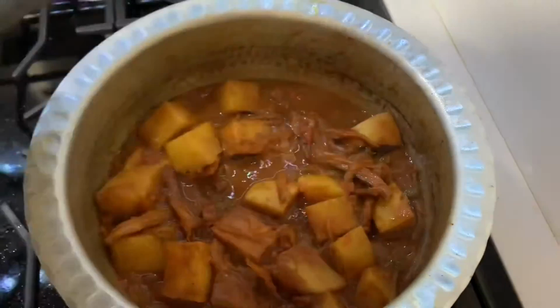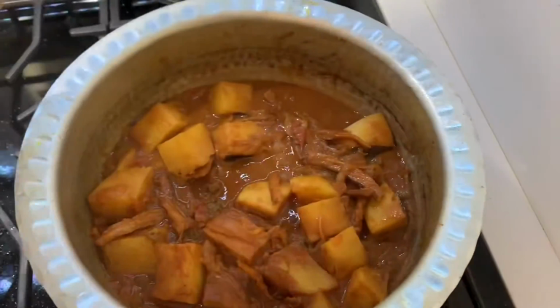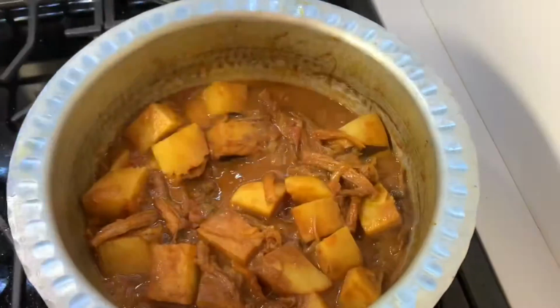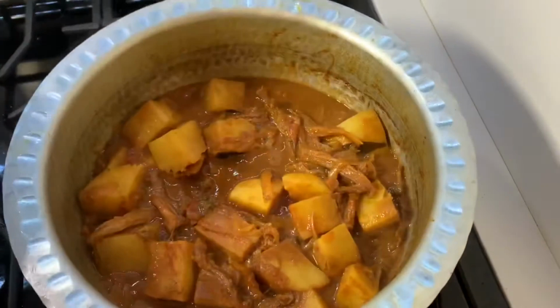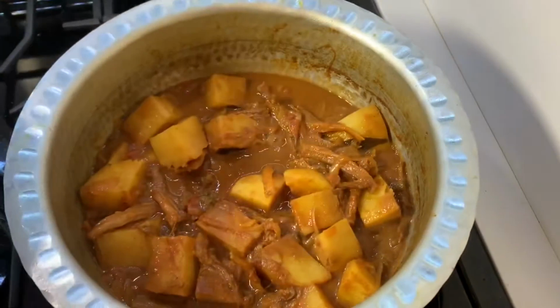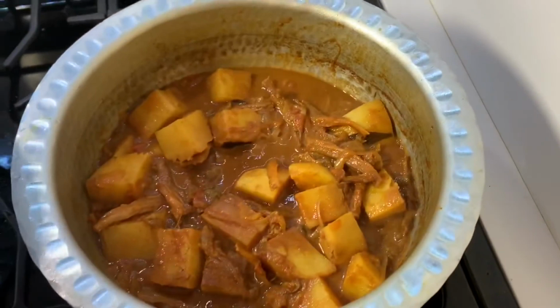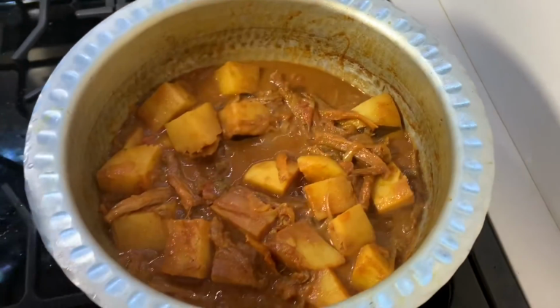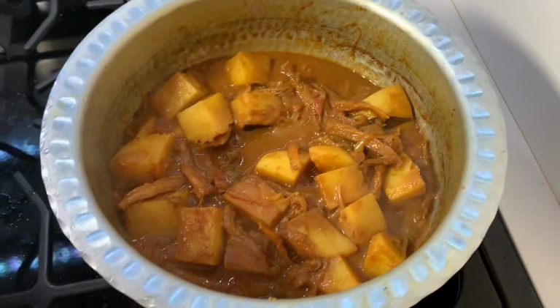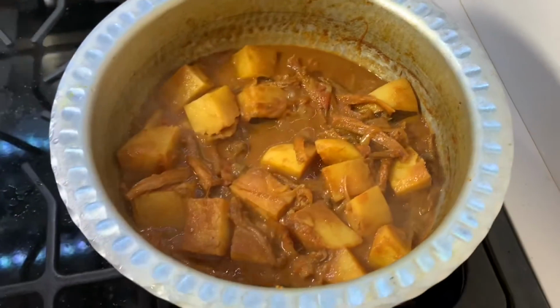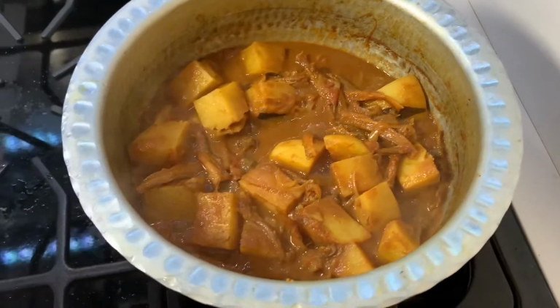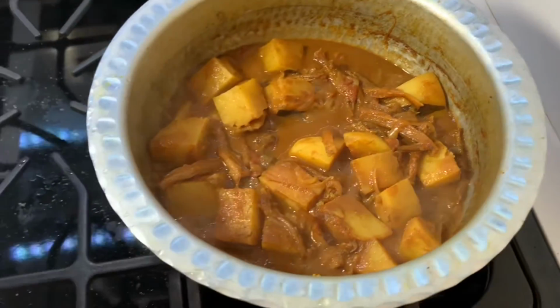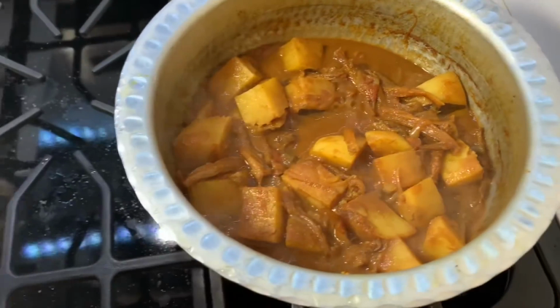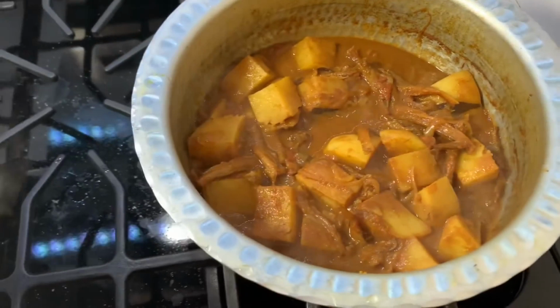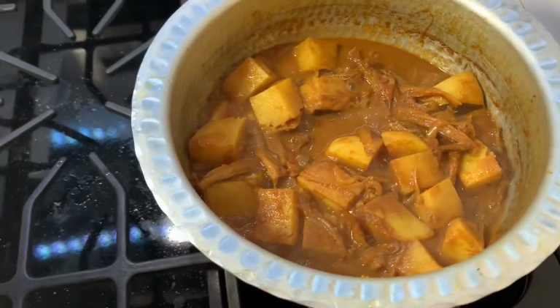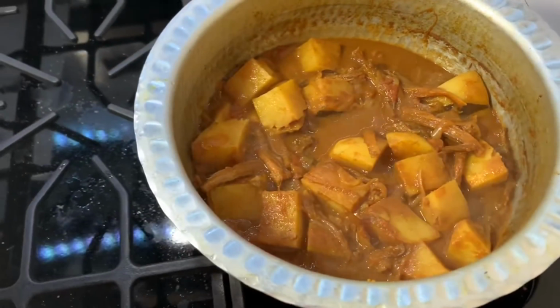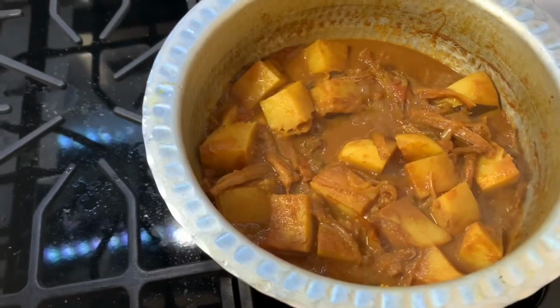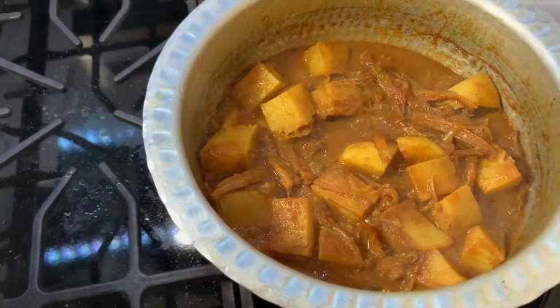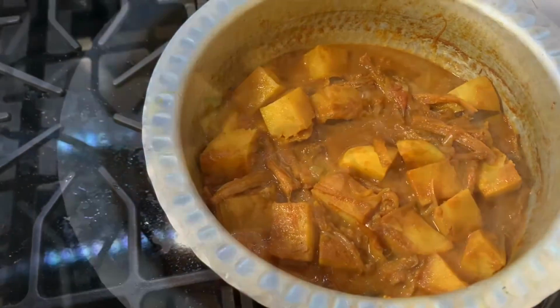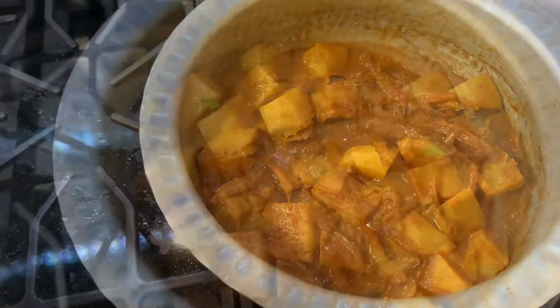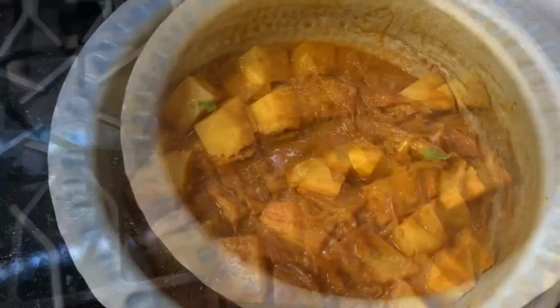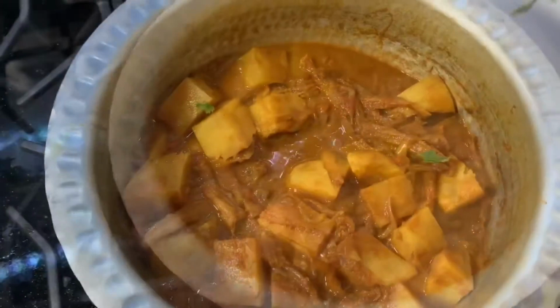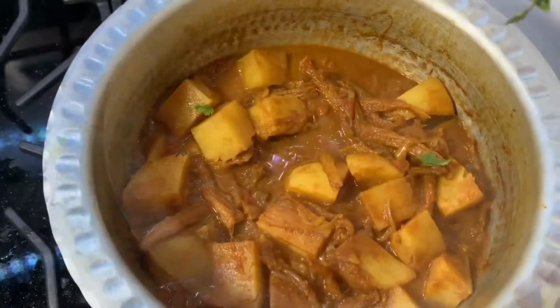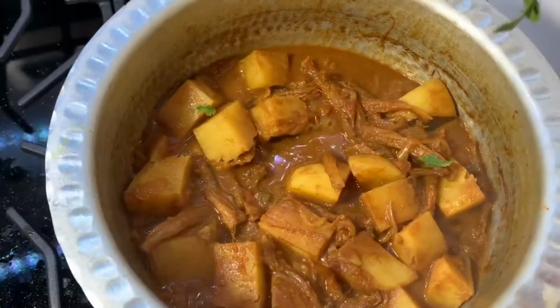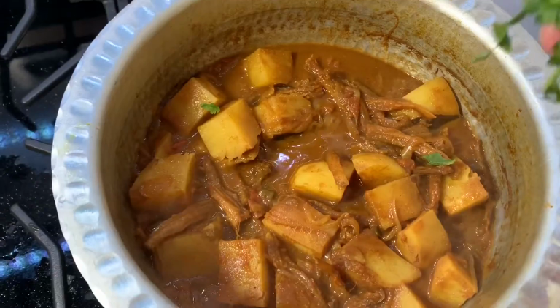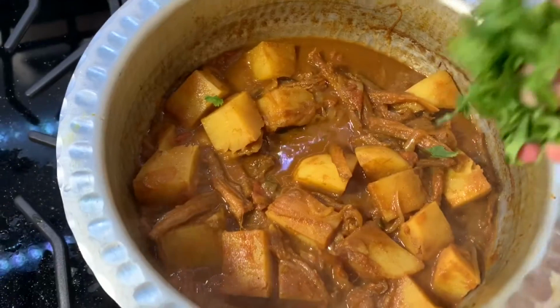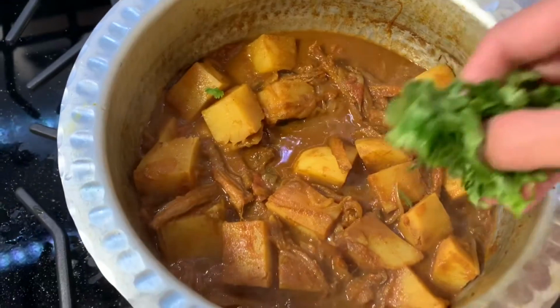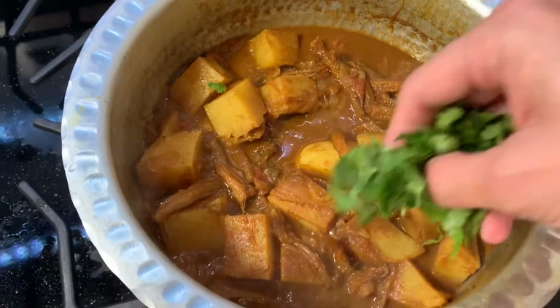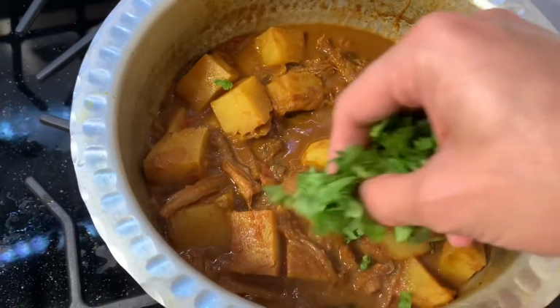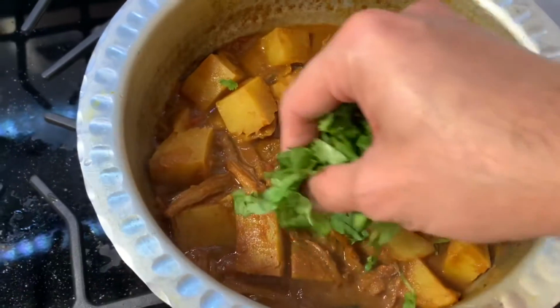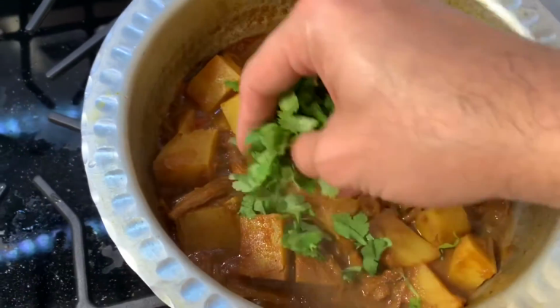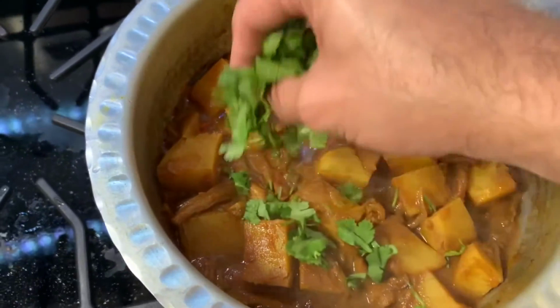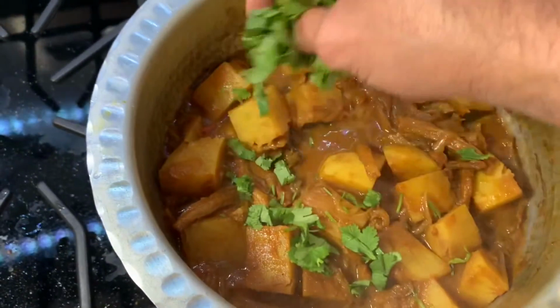Once the potatoes are cooked, turn off the flame and sprinkle some cilantro.